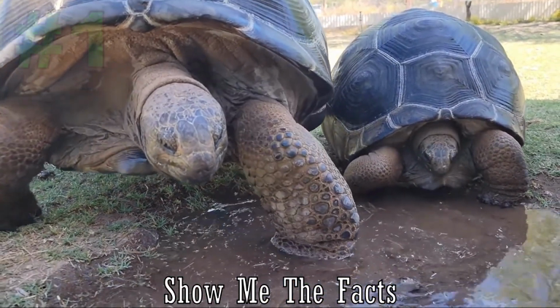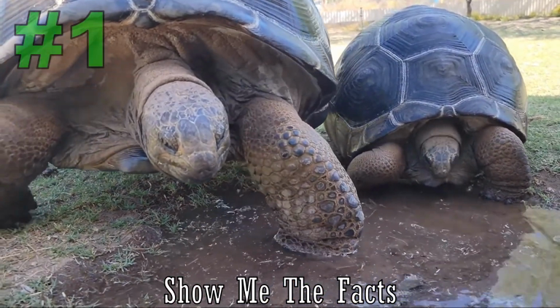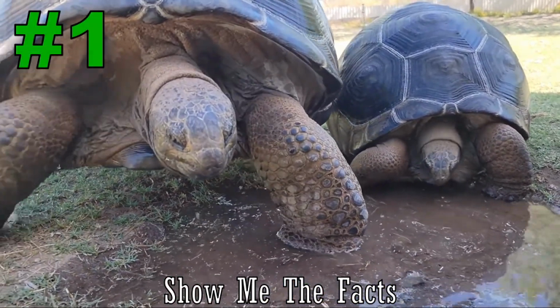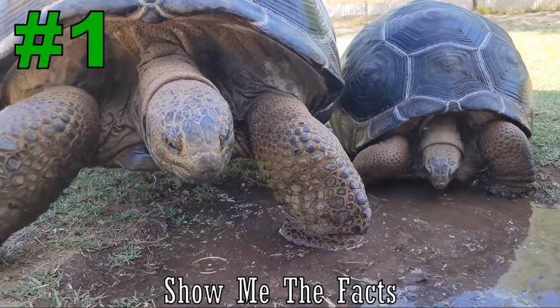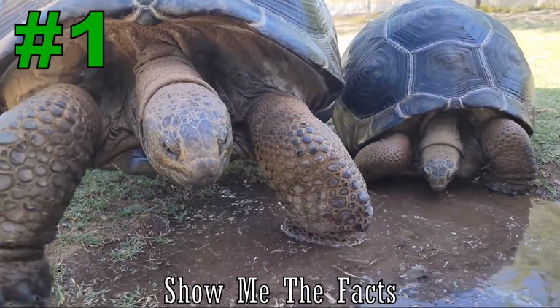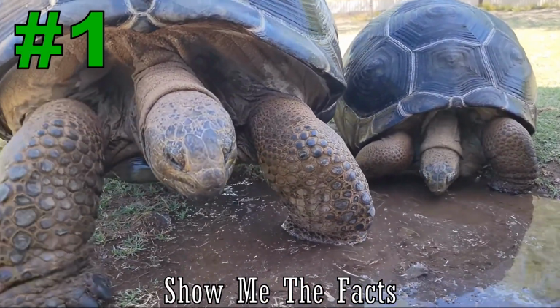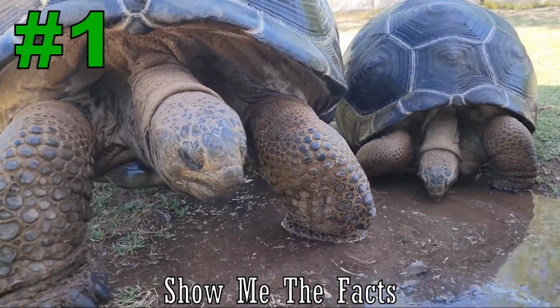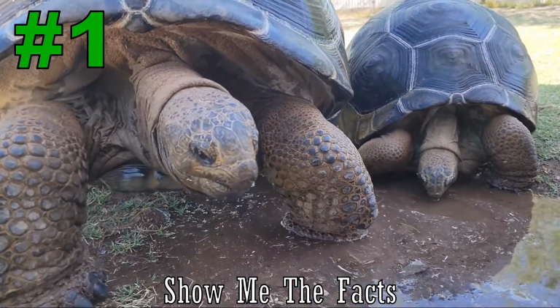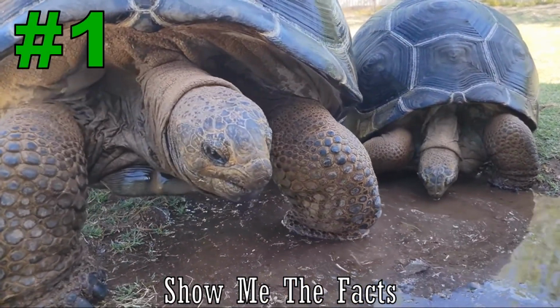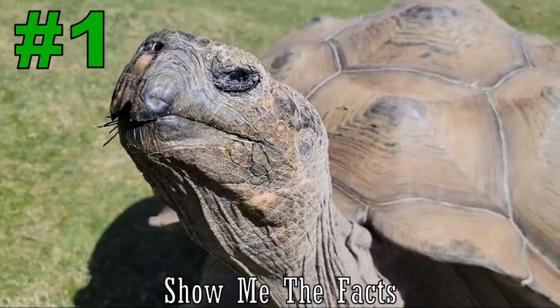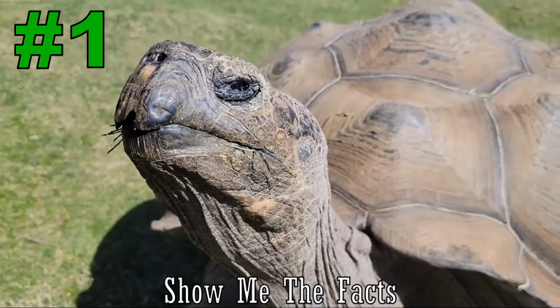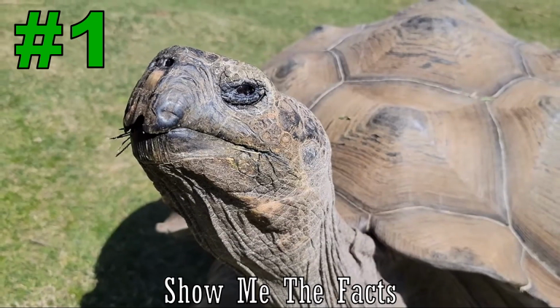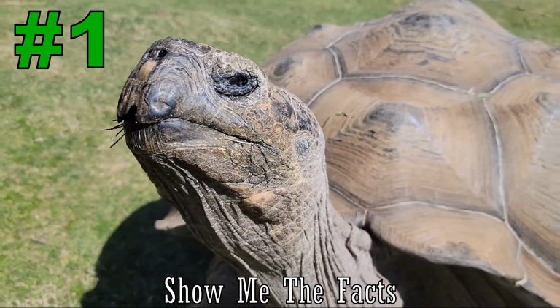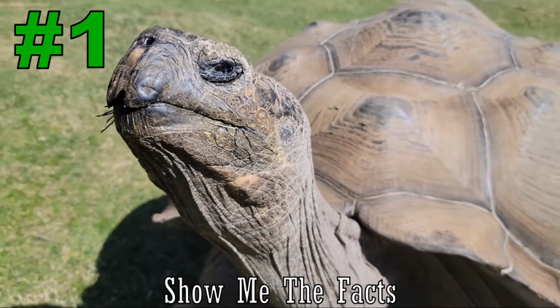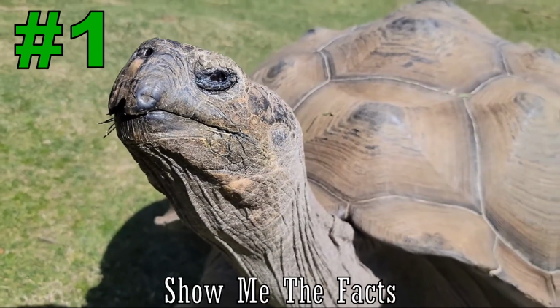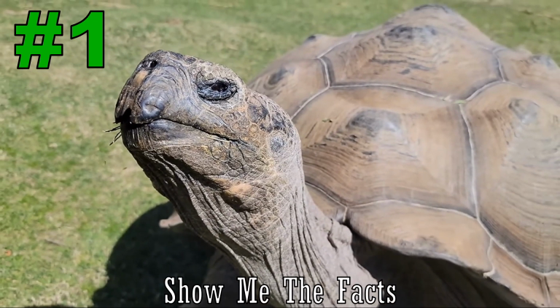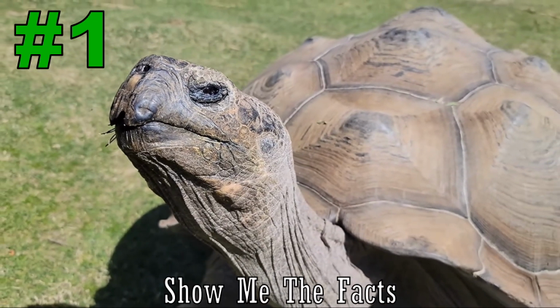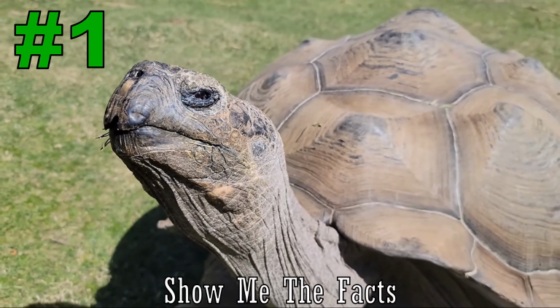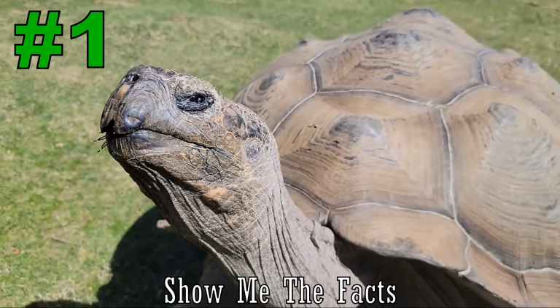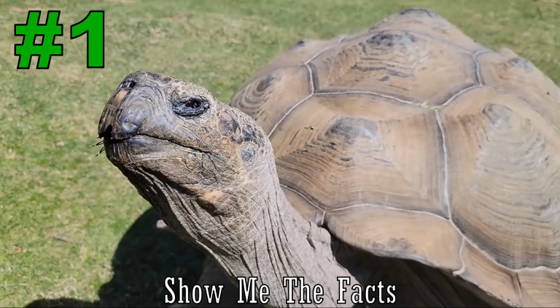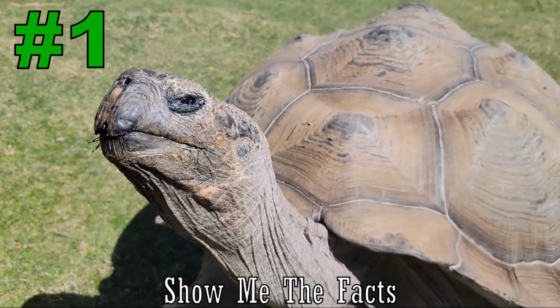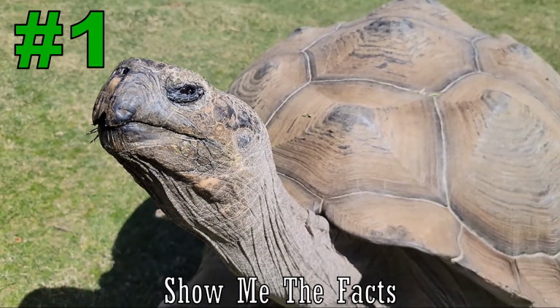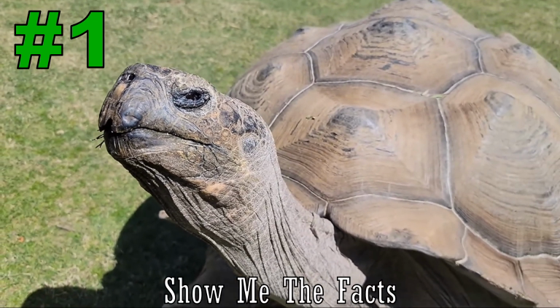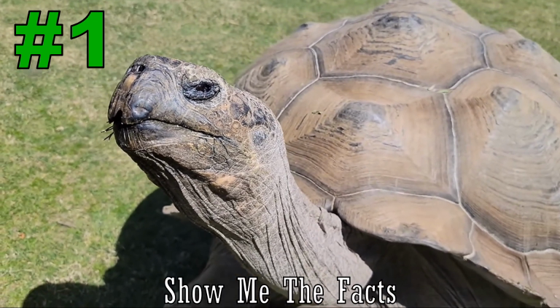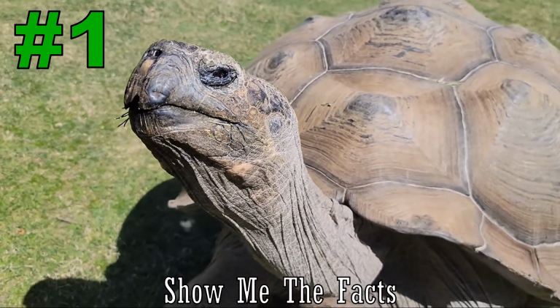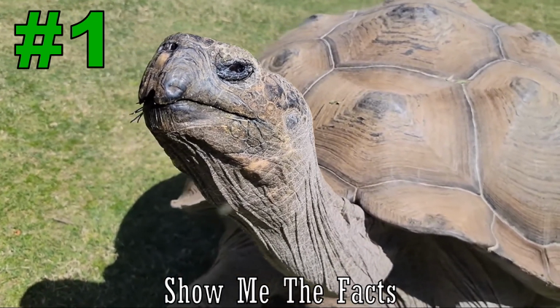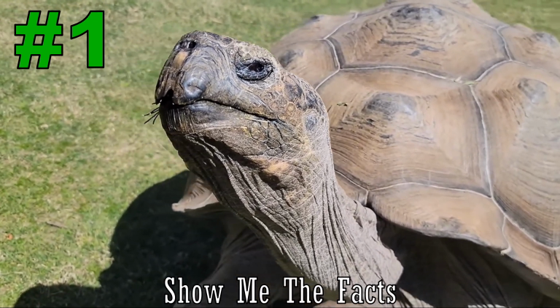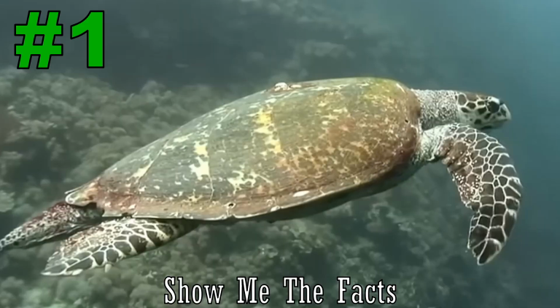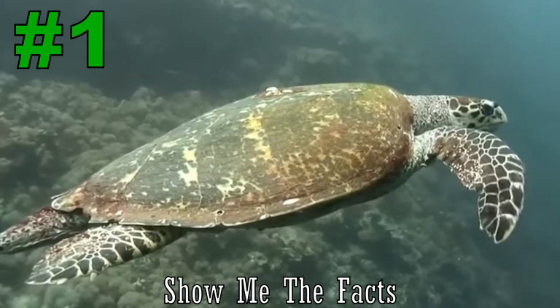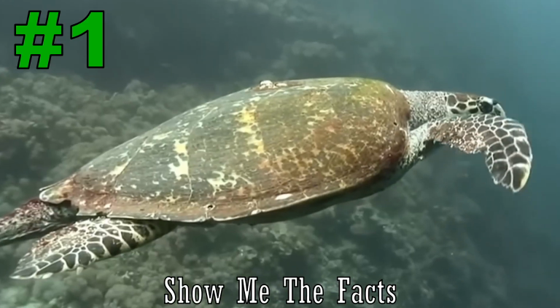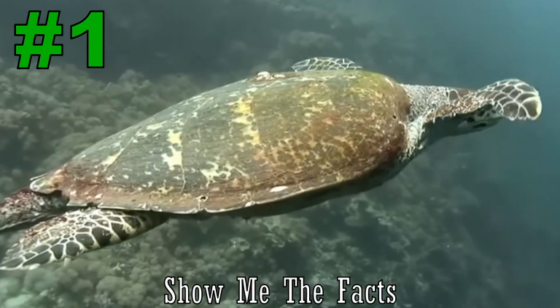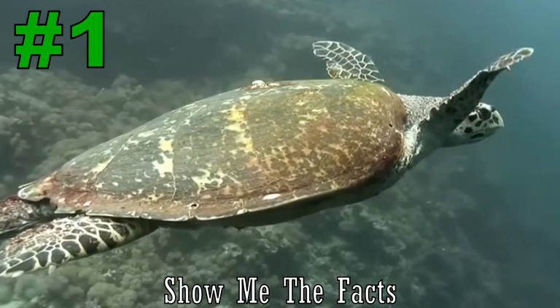Number 1. Turtles and tortoises are very similar genetically and are closely related, but are very different.